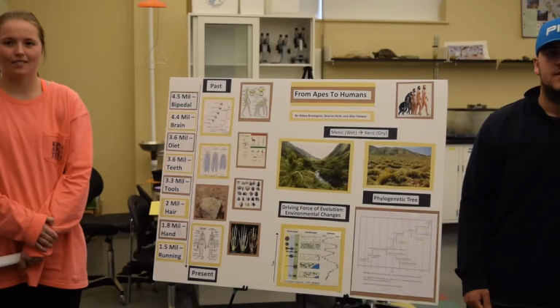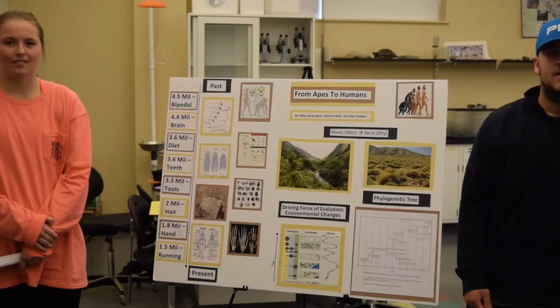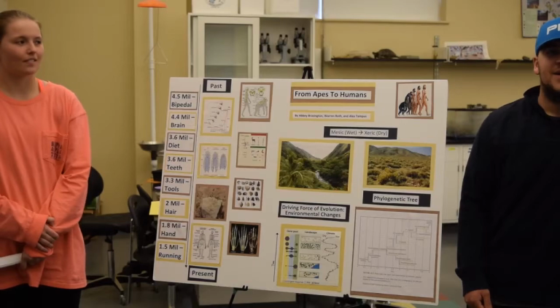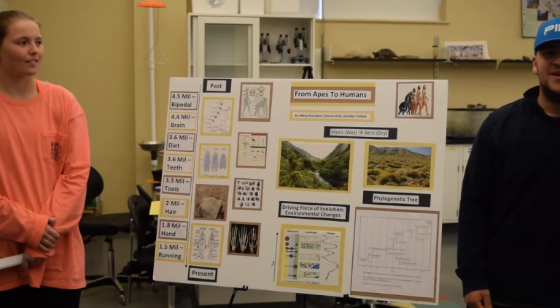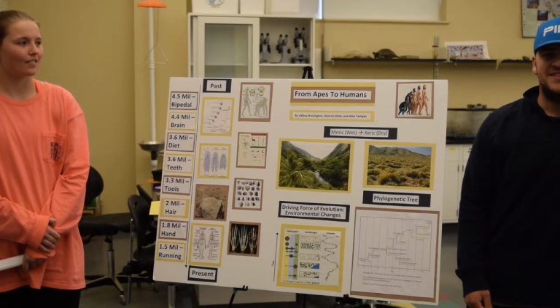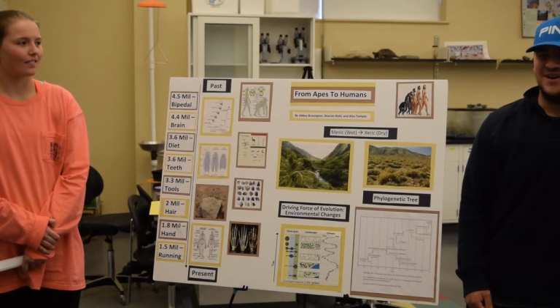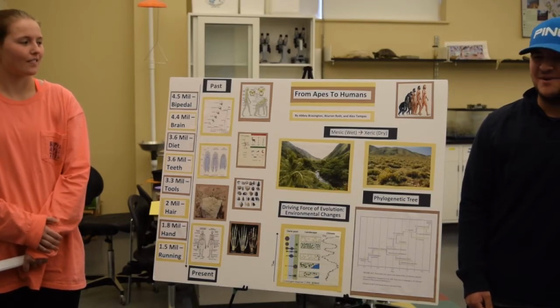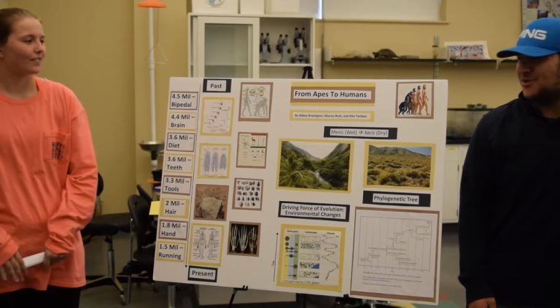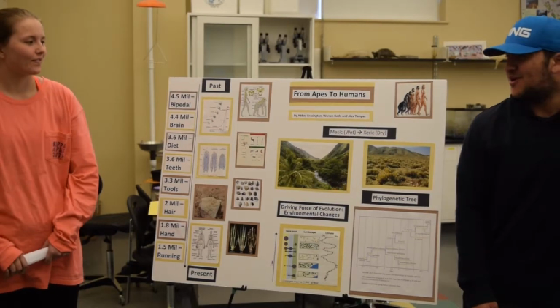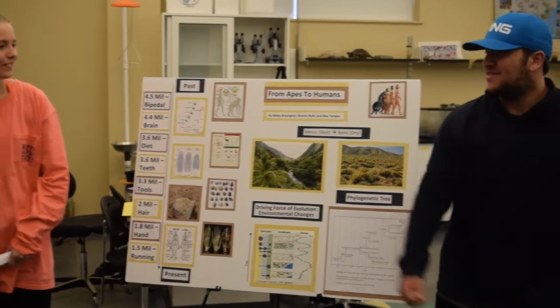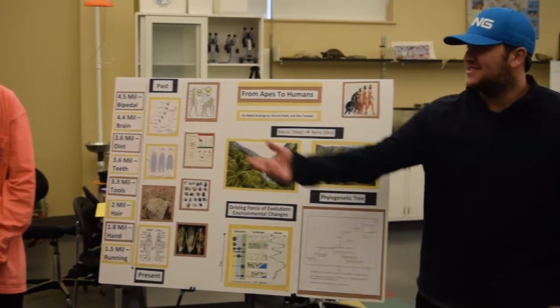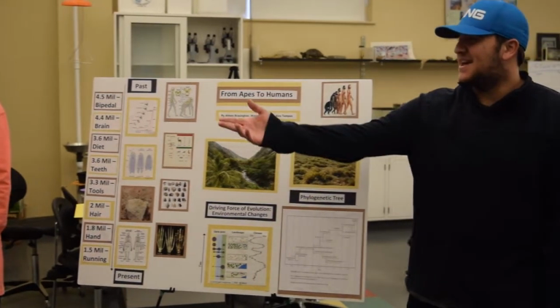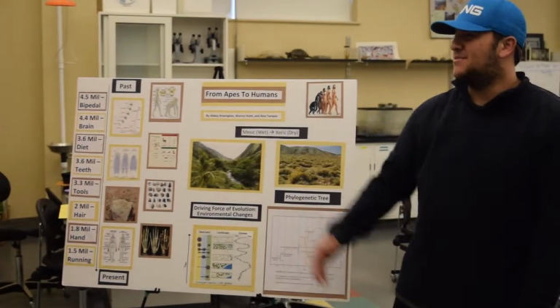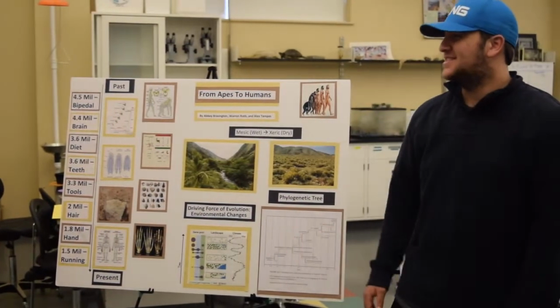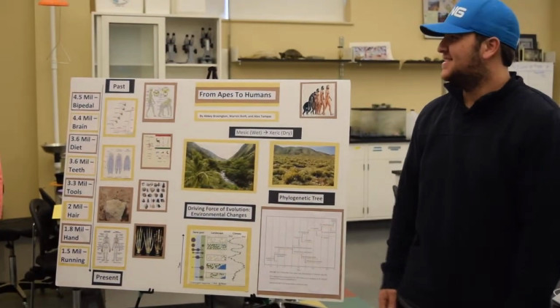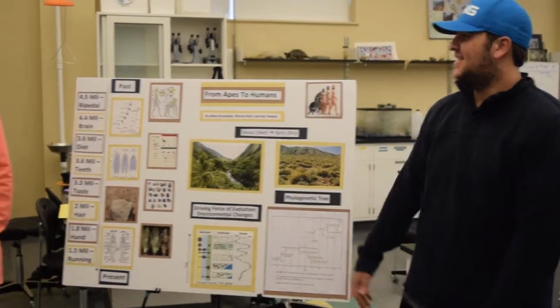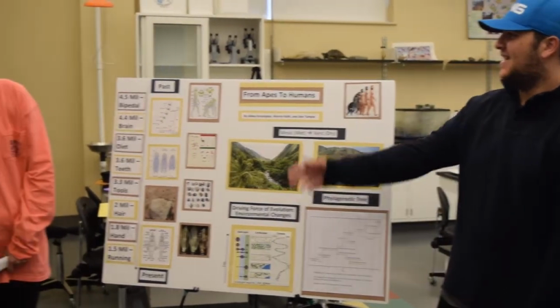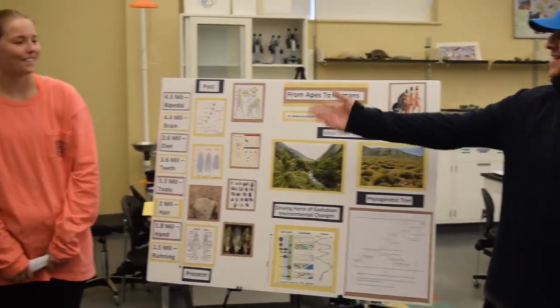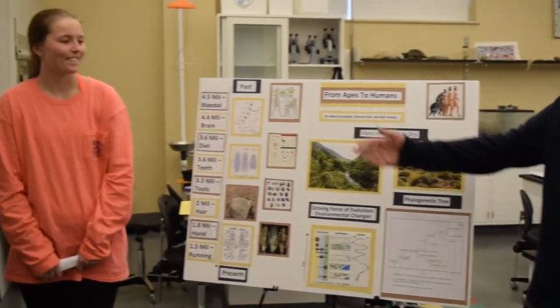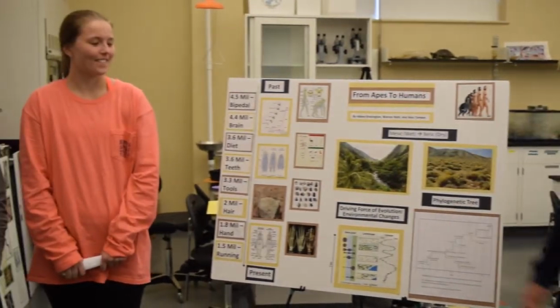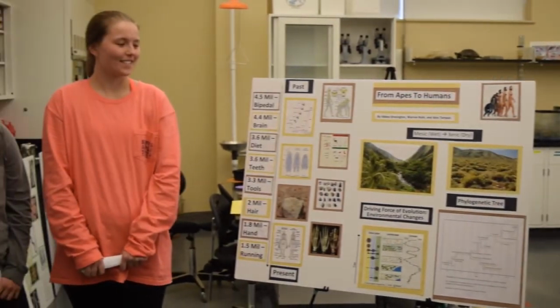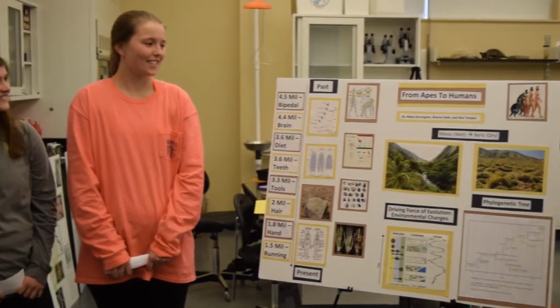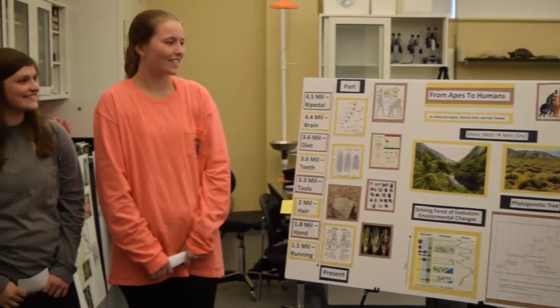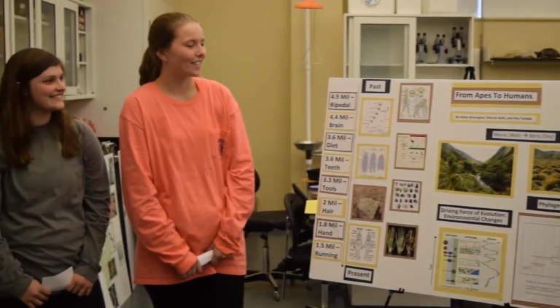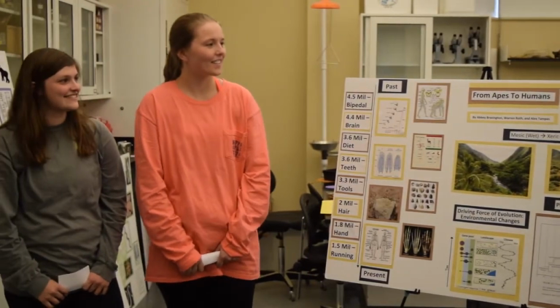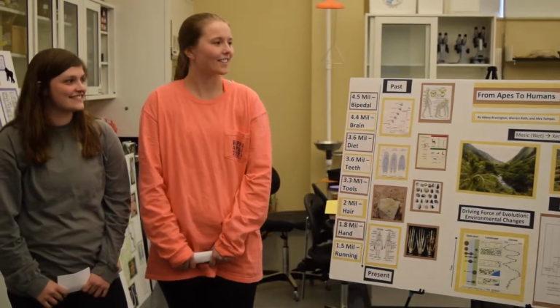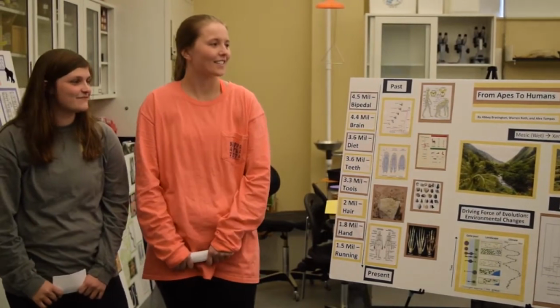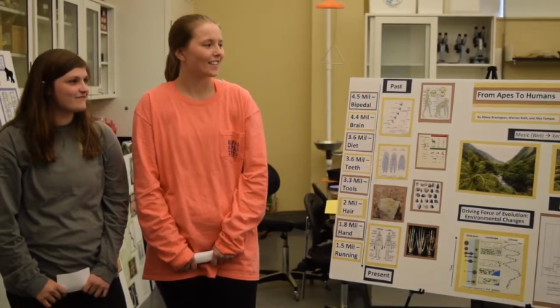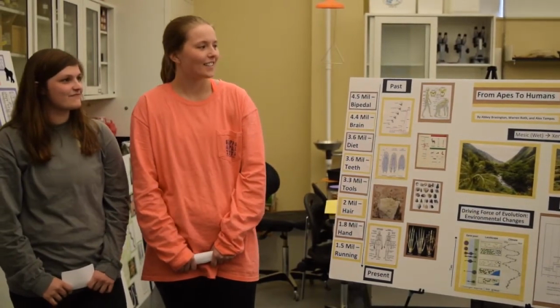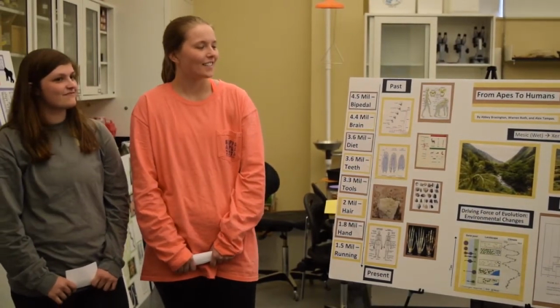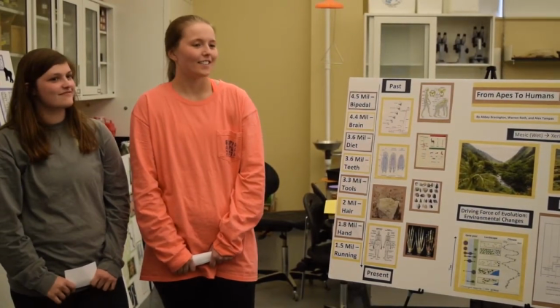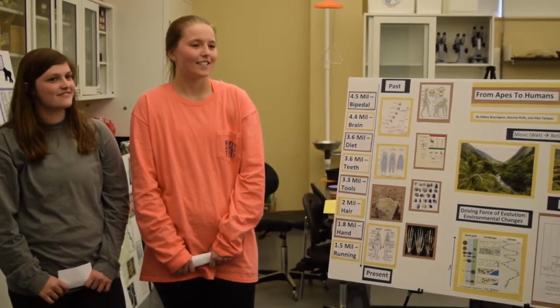All right, I'm Warren Roth, this is Abby Brasington and Alex Tampas, and we are Evolution from Apes to Humans.